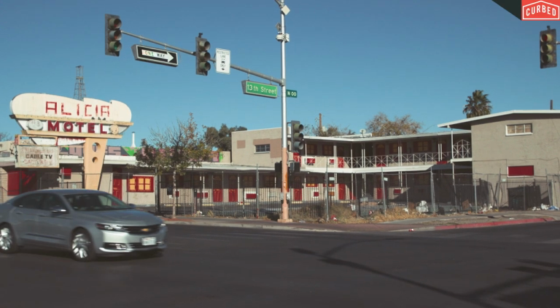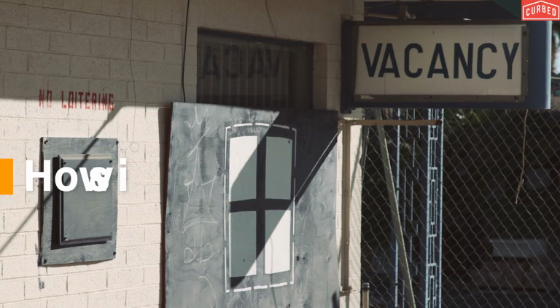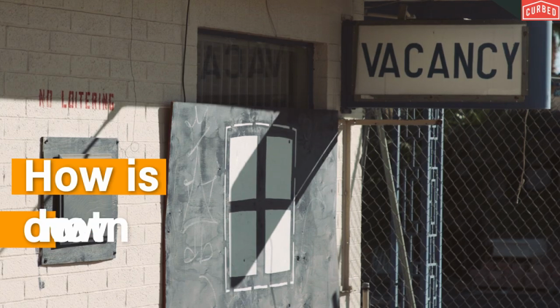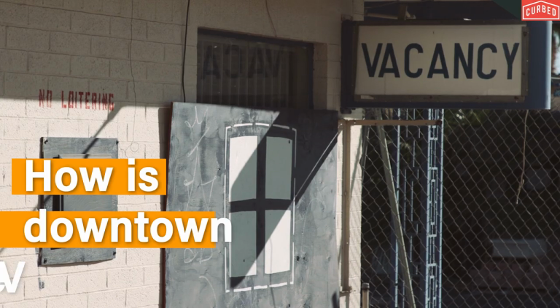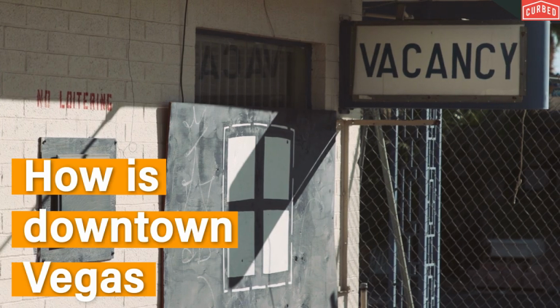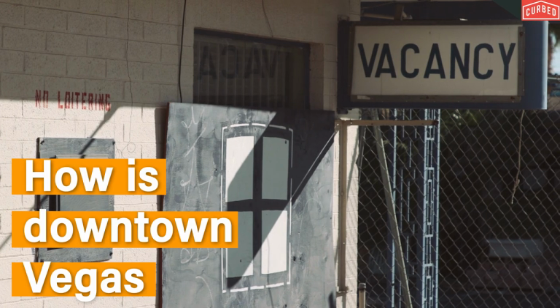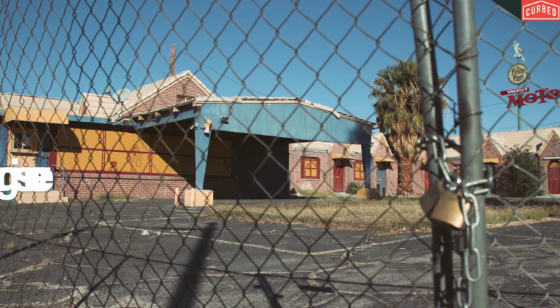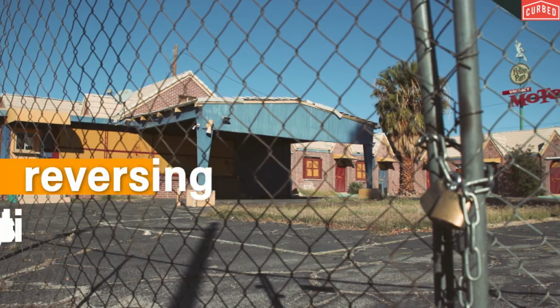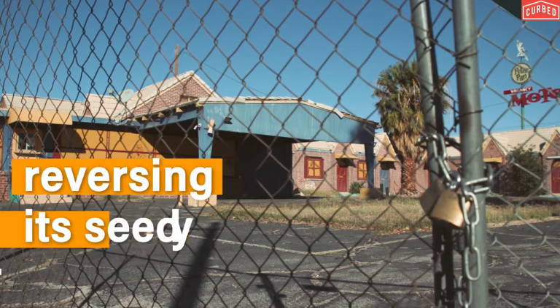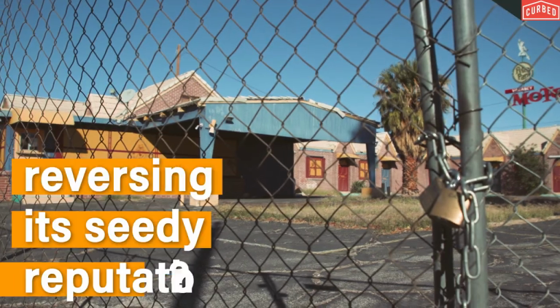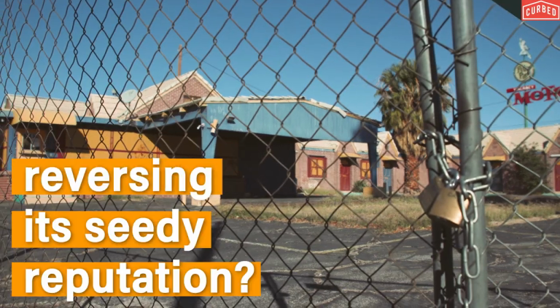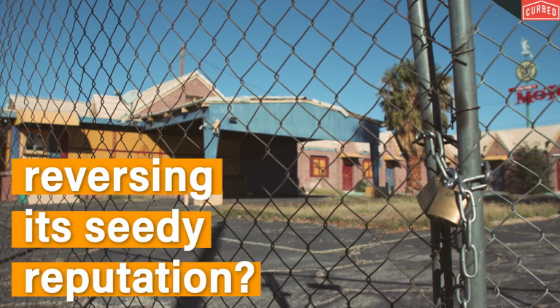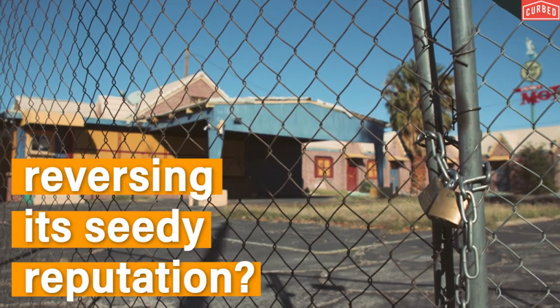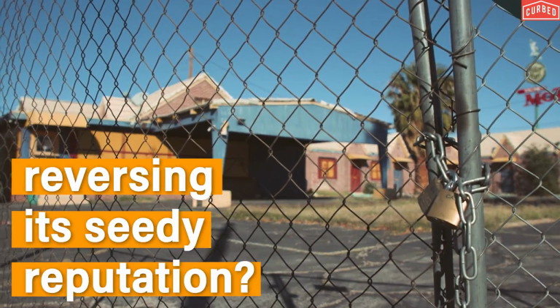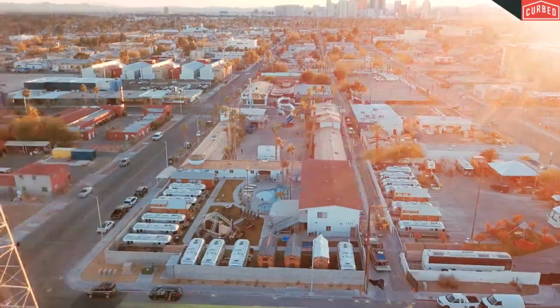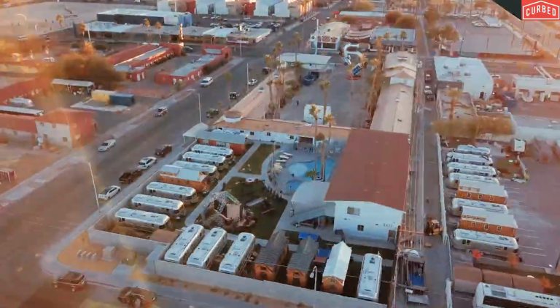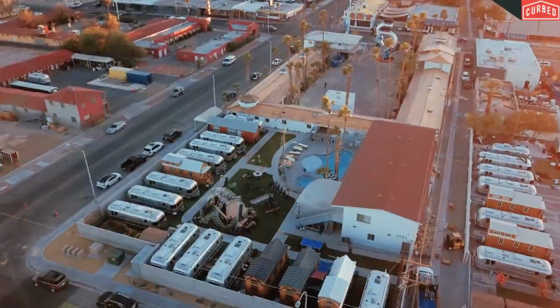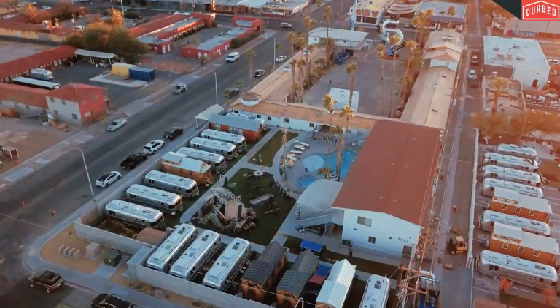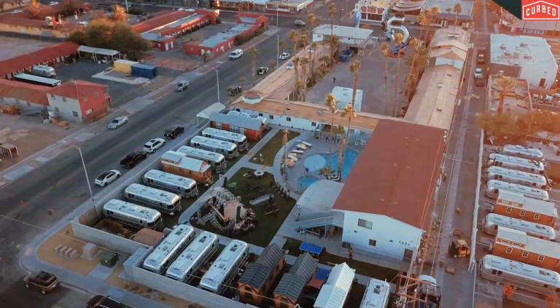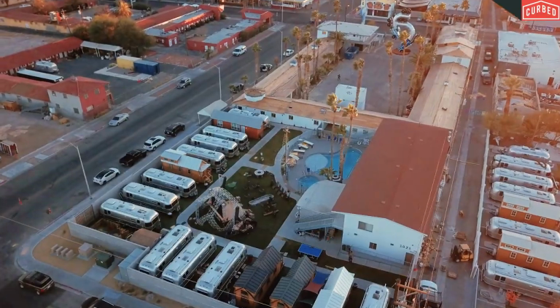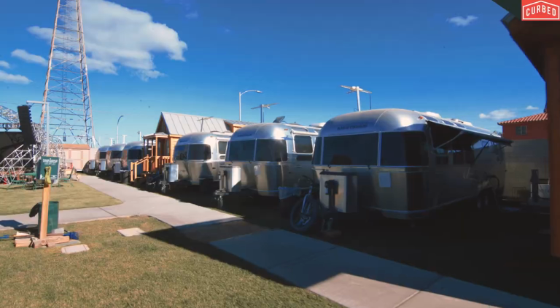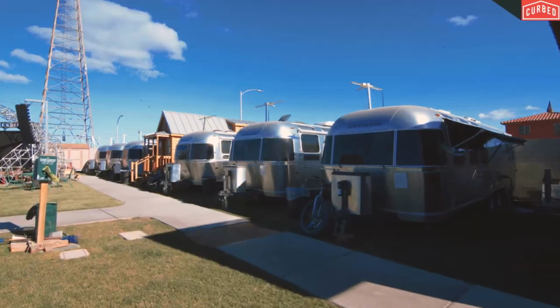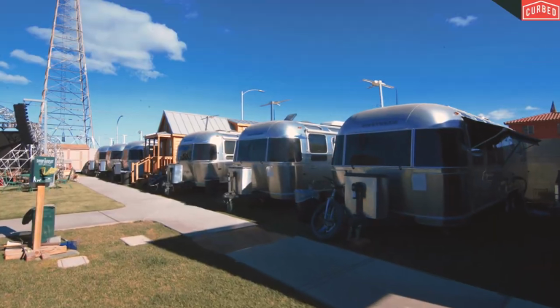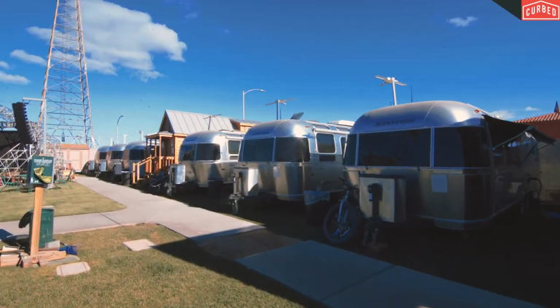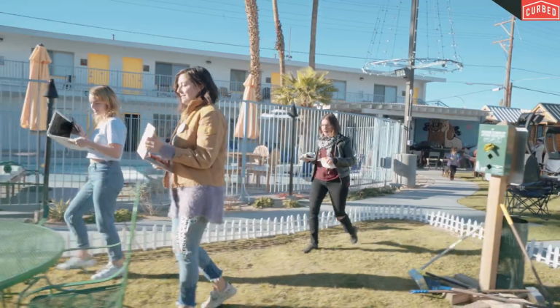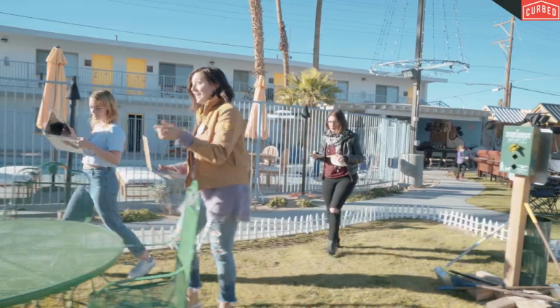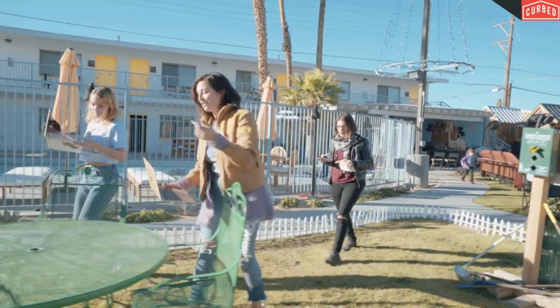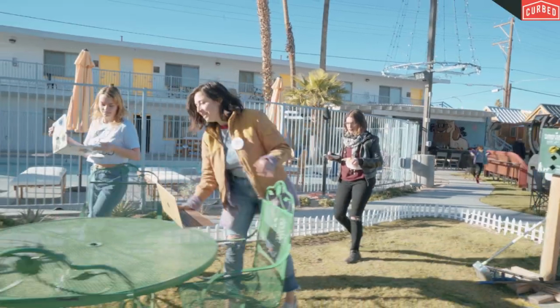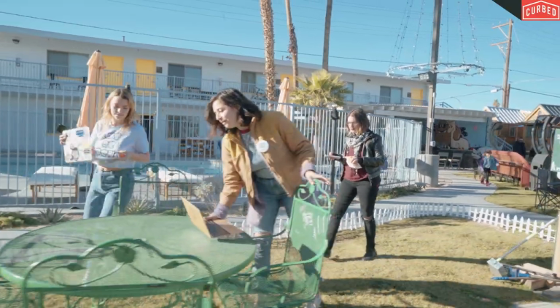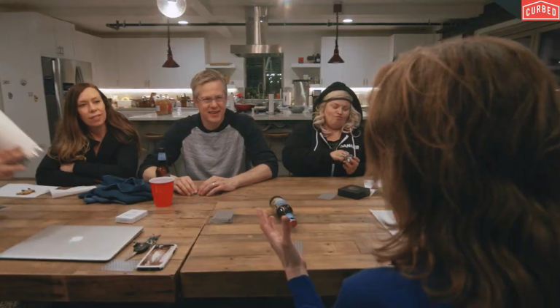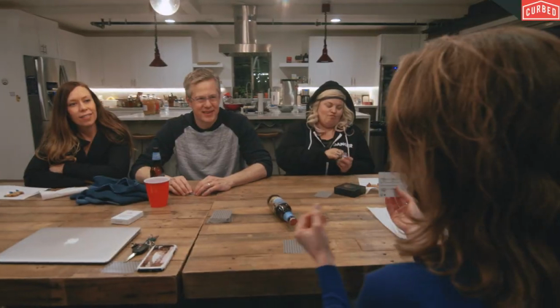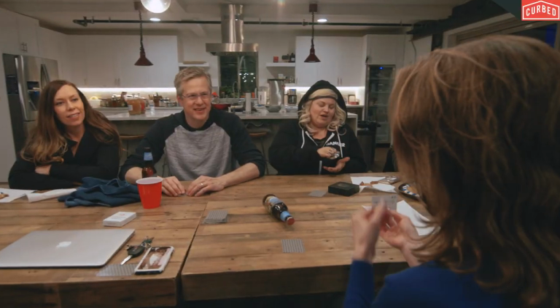How is downtown Vegas reversing its seedy reputation? With the help of a tiny village of Airstreams that's home to young creatives and entrepreneurs.